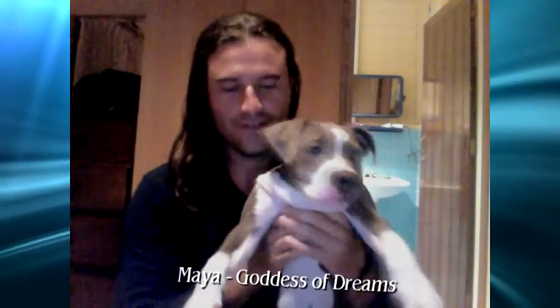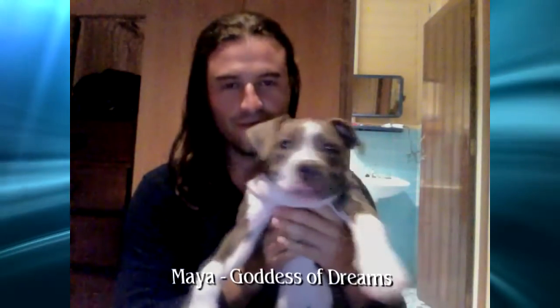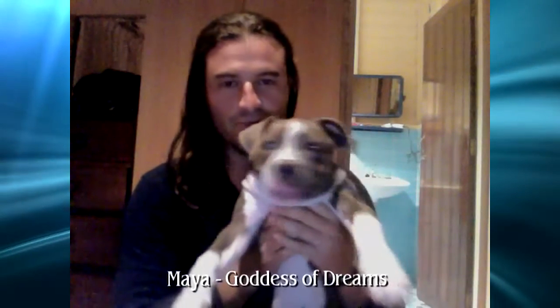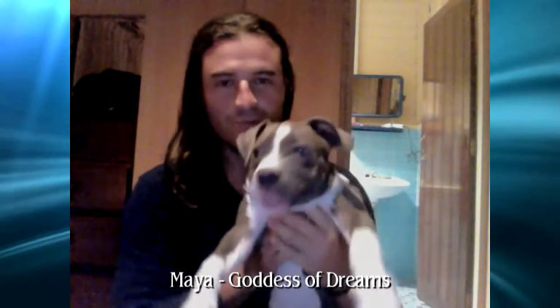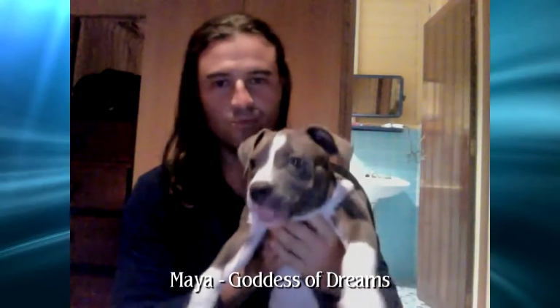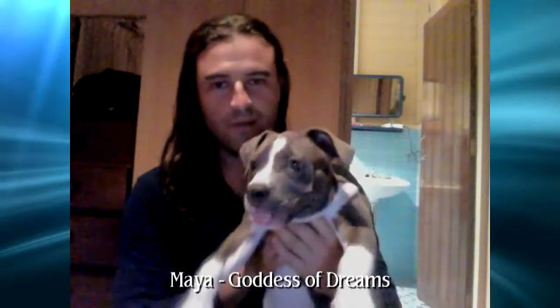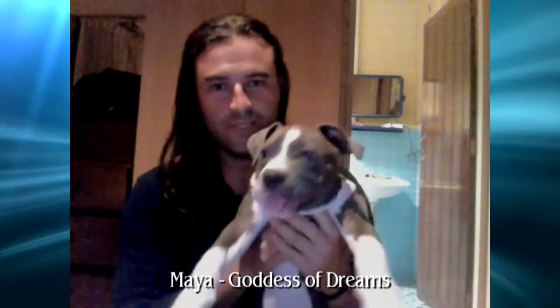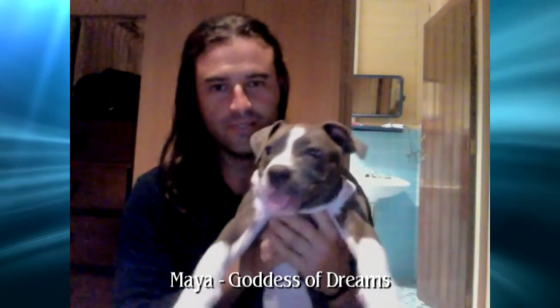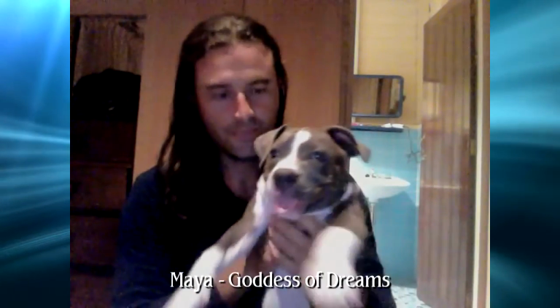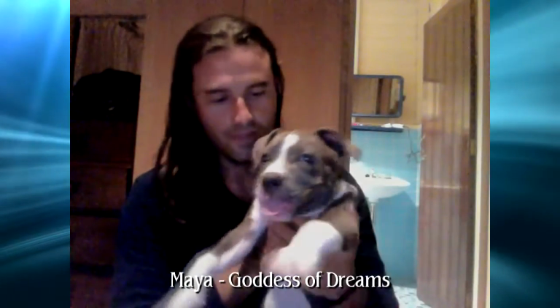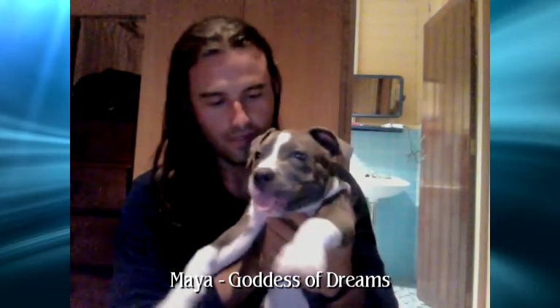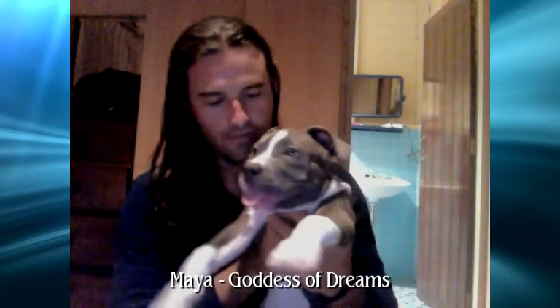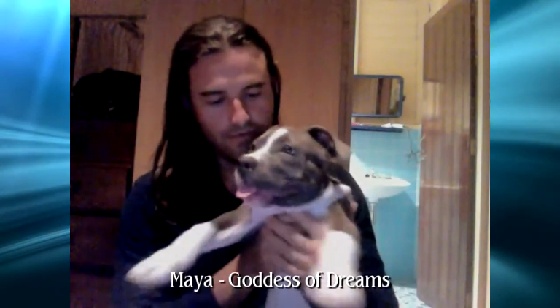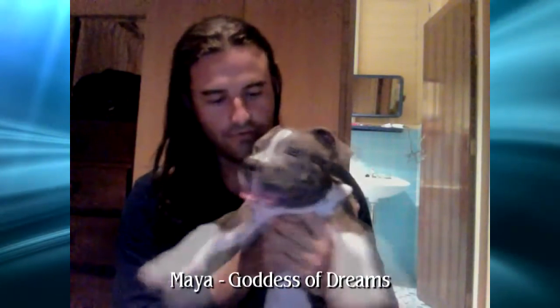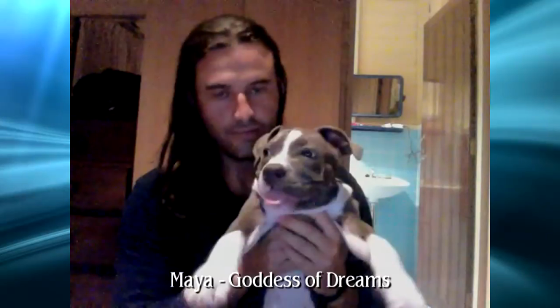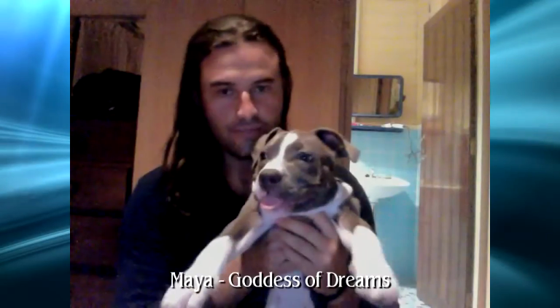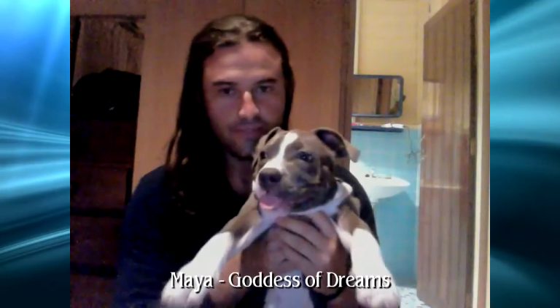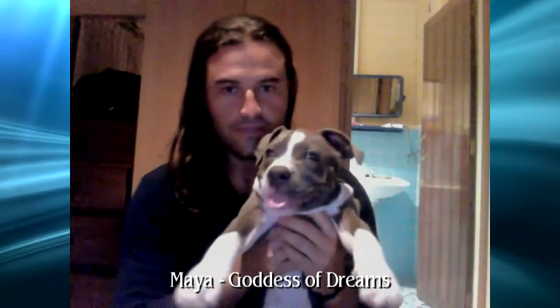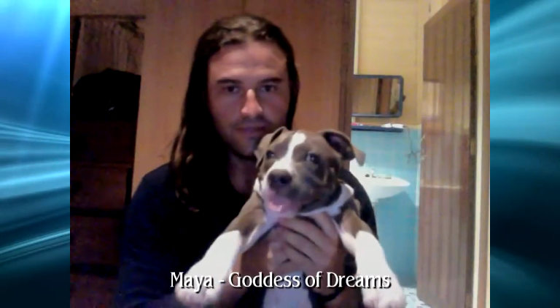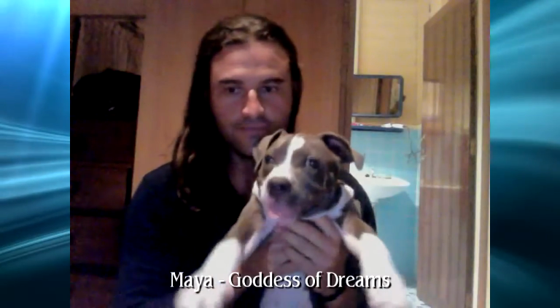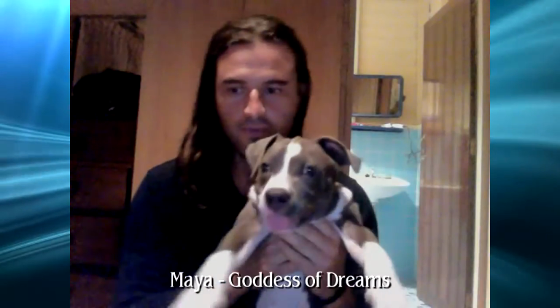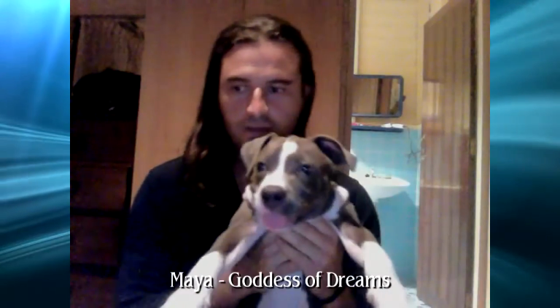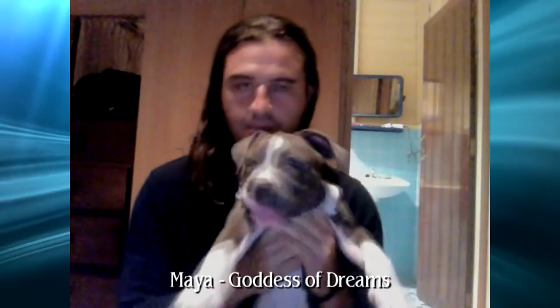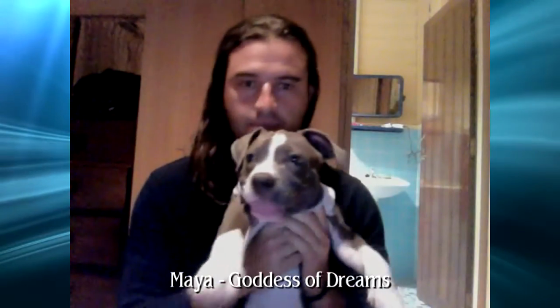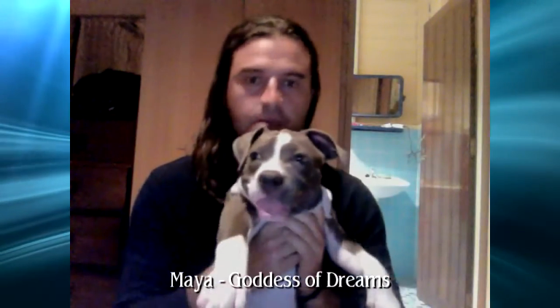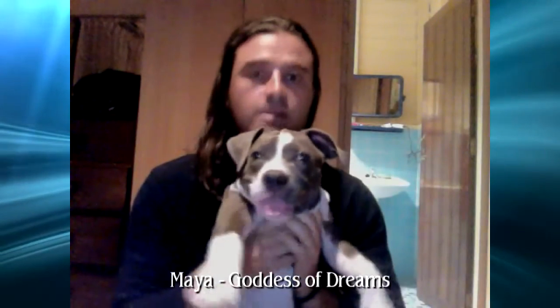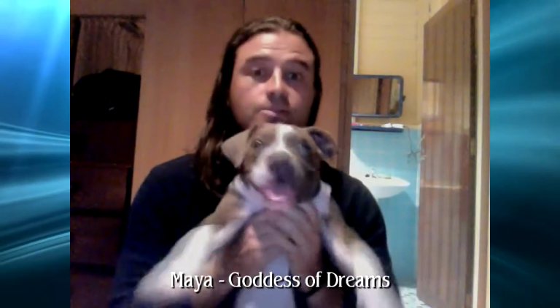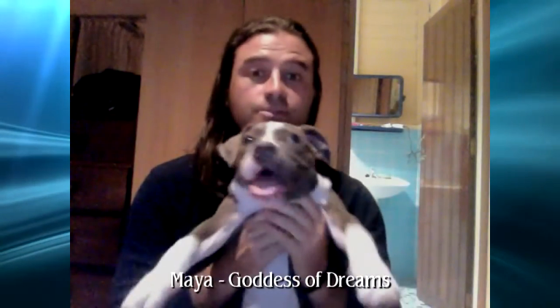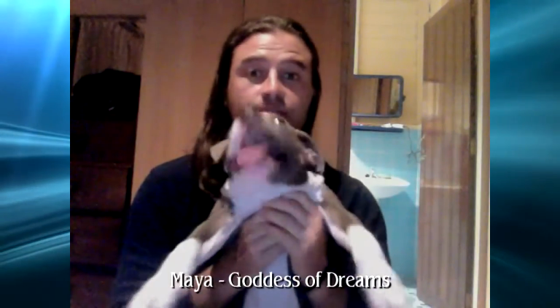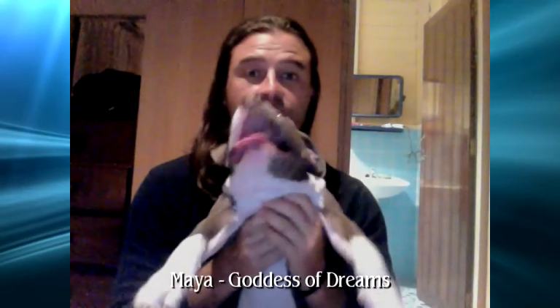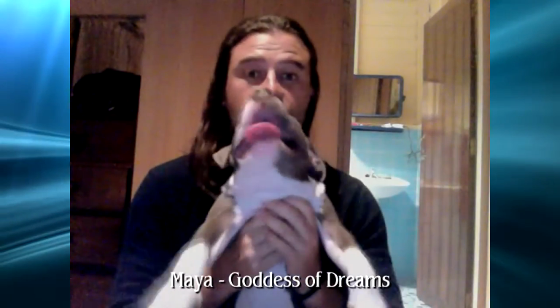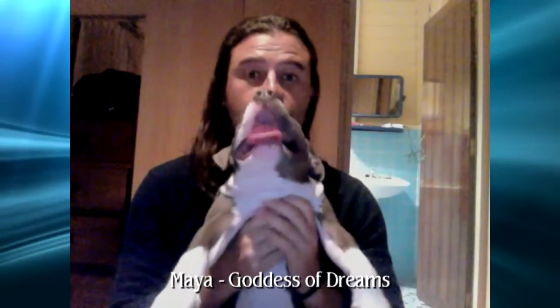This is my little pitbull puppy. I've had her for a couple of months now. I'm doing something new.